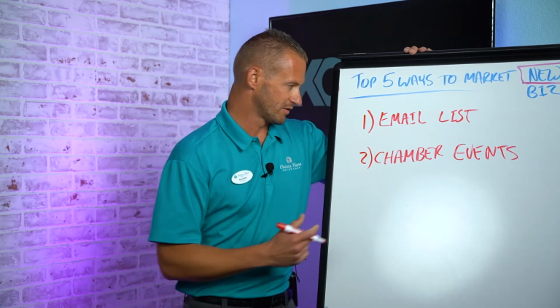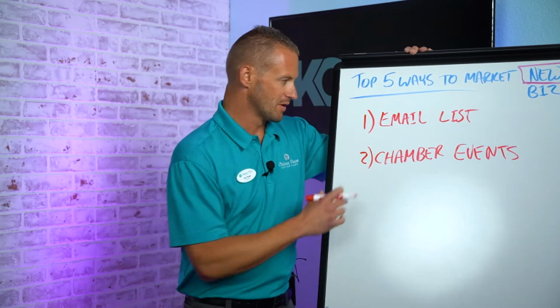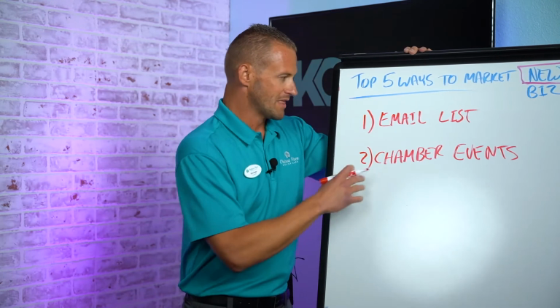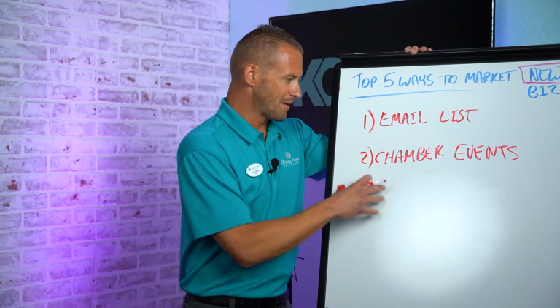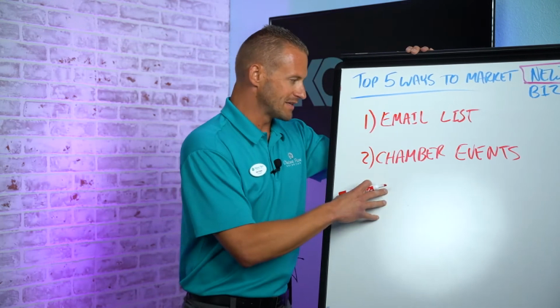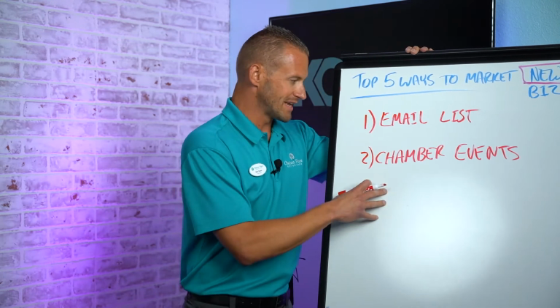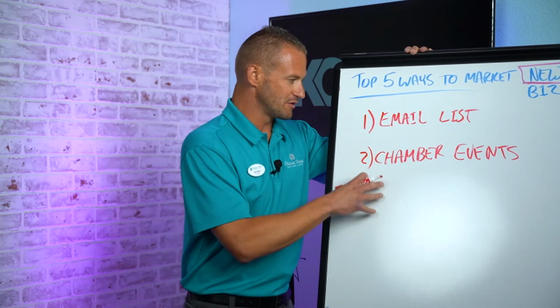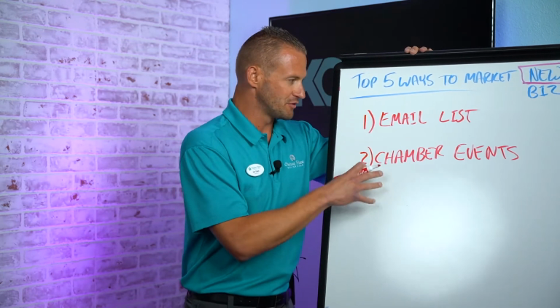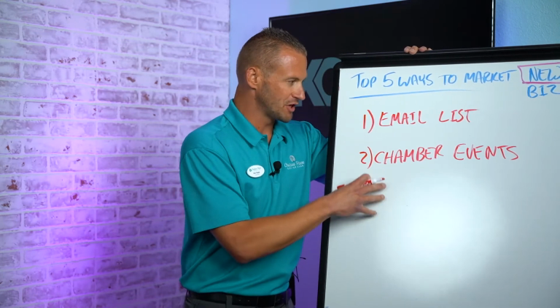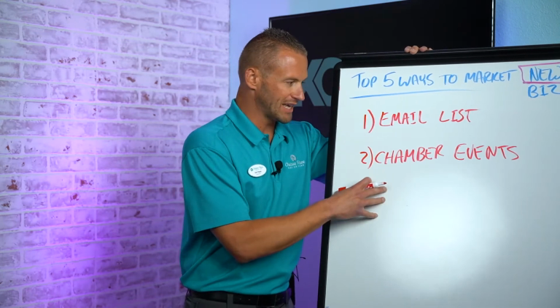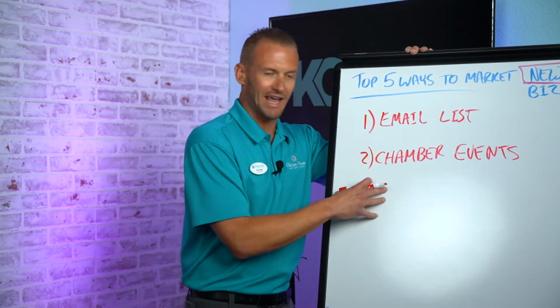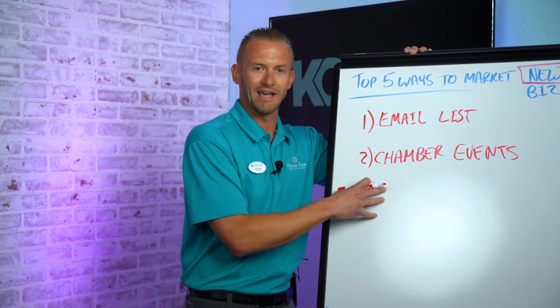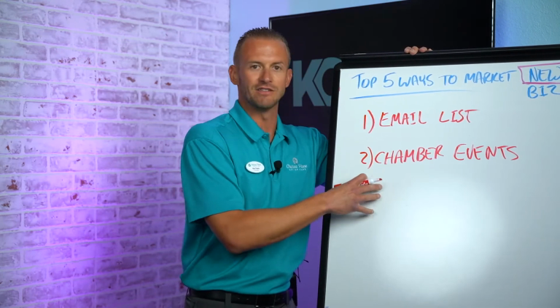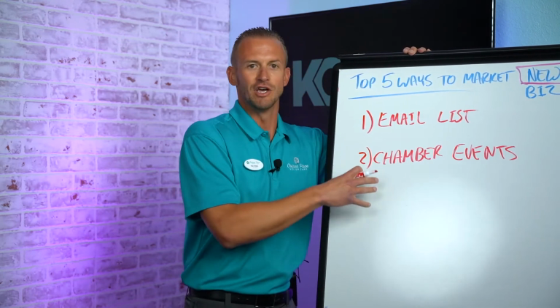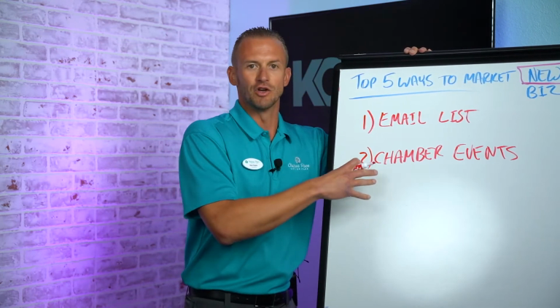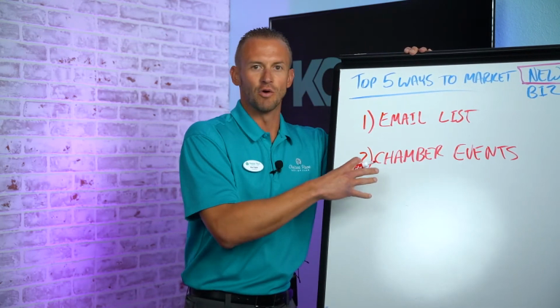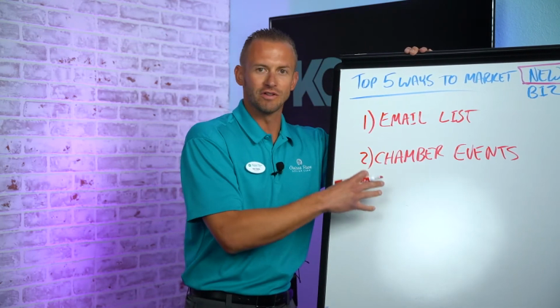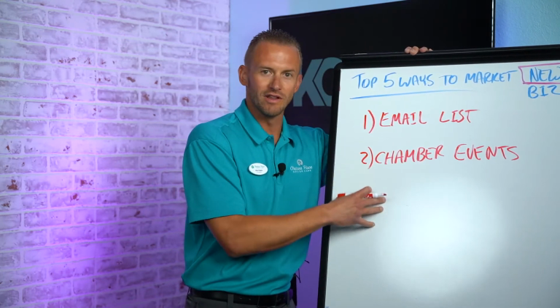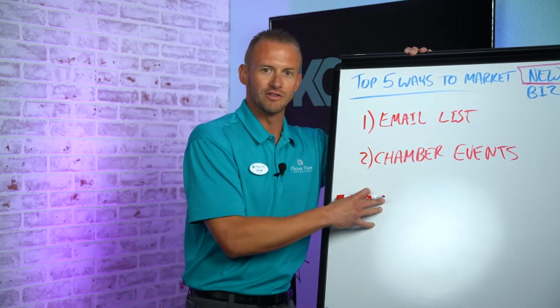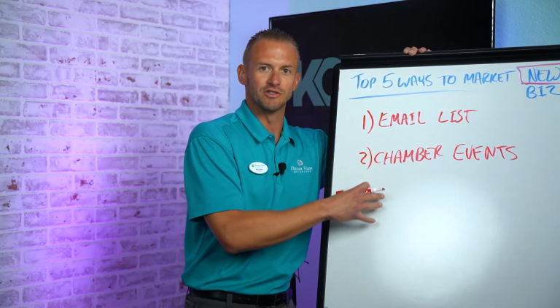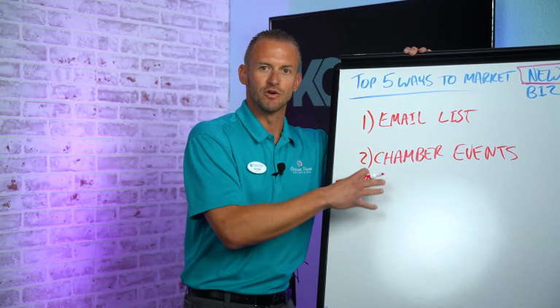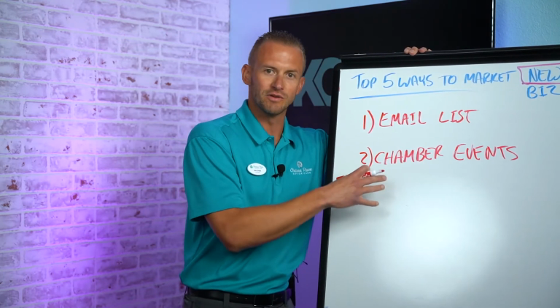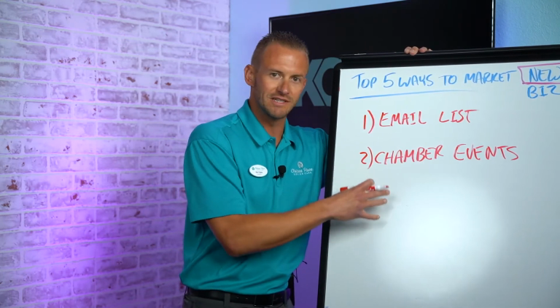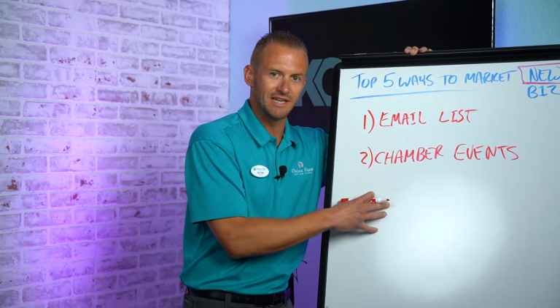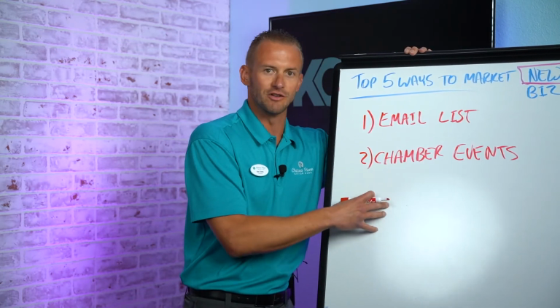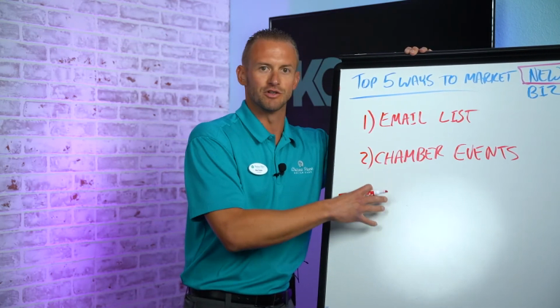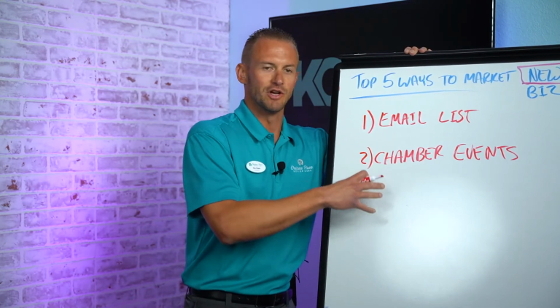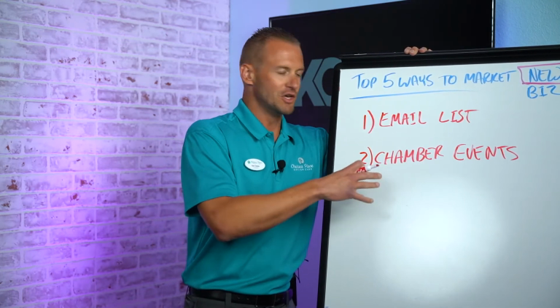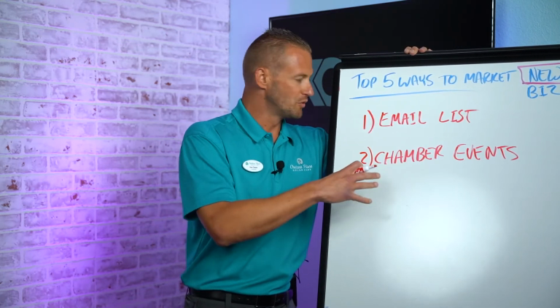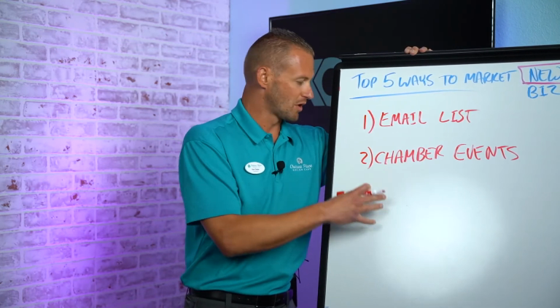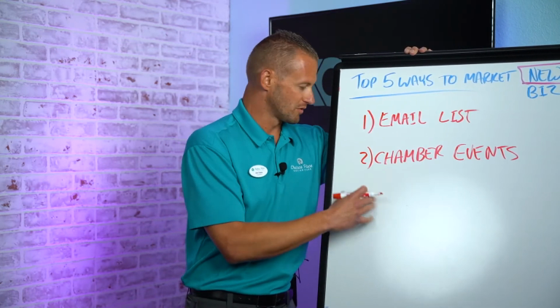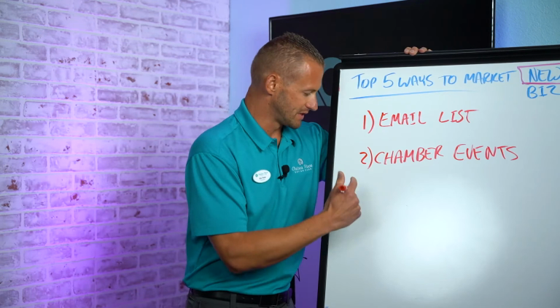Based on those chamber connections, you're going to form relationships that you can build on — relationships with people in areas that are industry-specific to where you need to market. You've shaken hands, you're going to the lunches and dinners, you're doing all of those things.